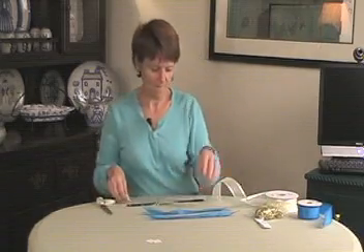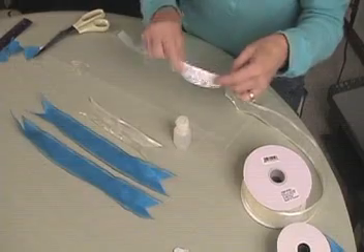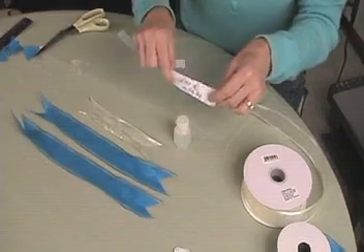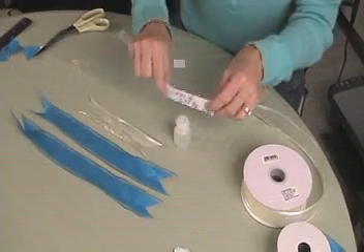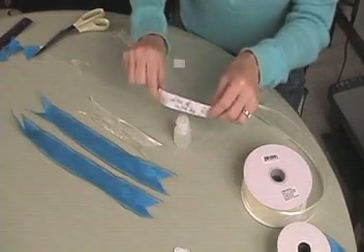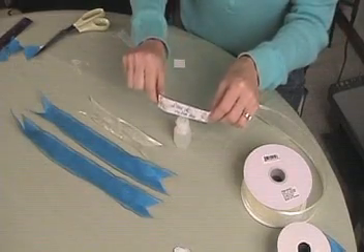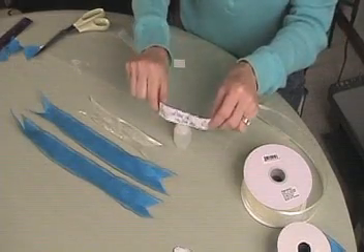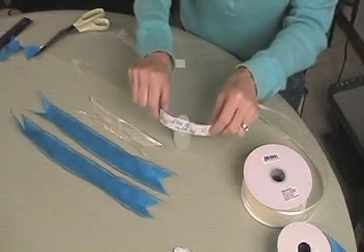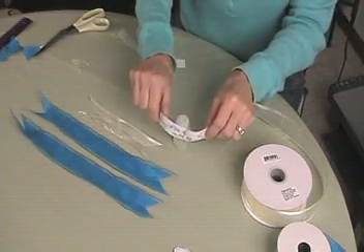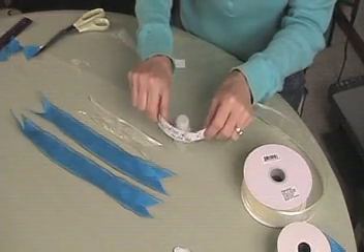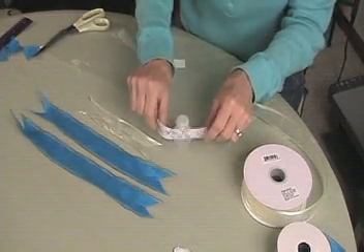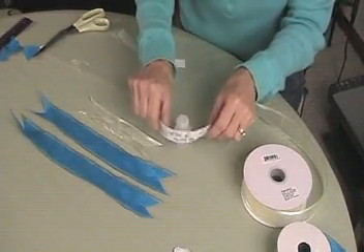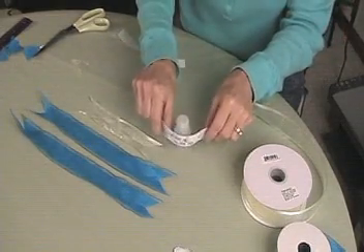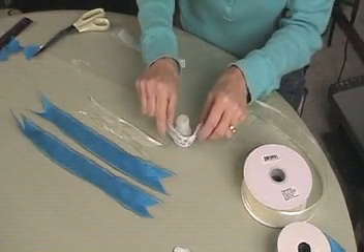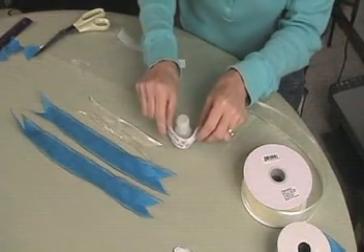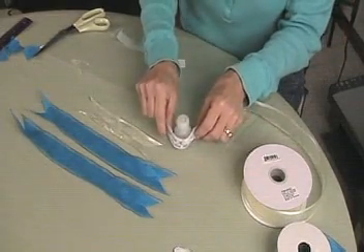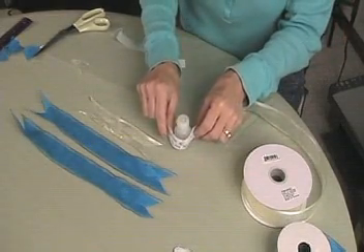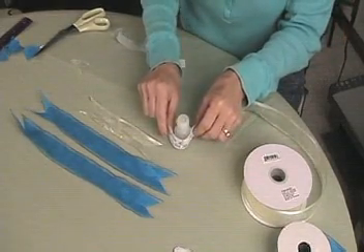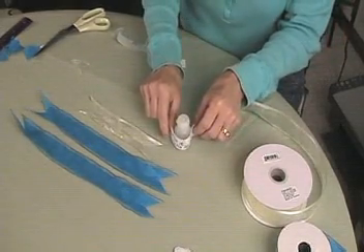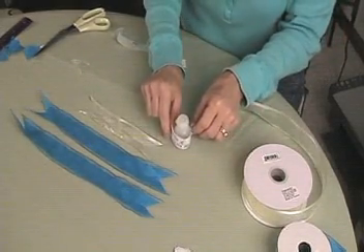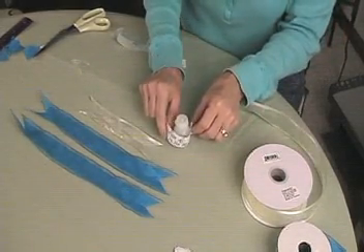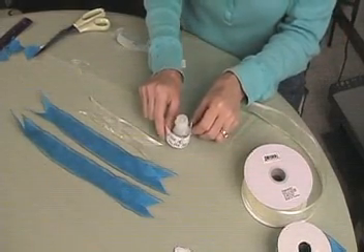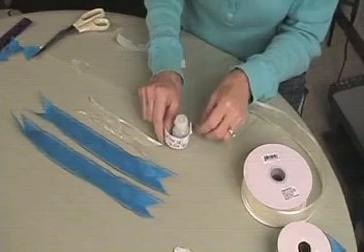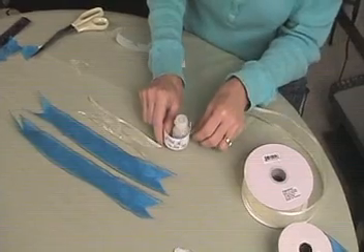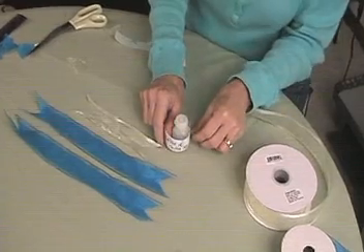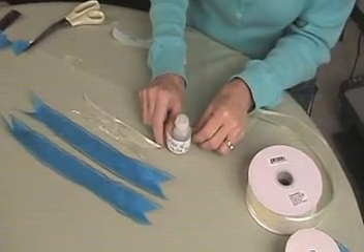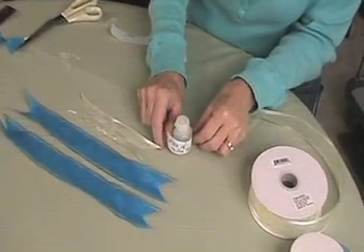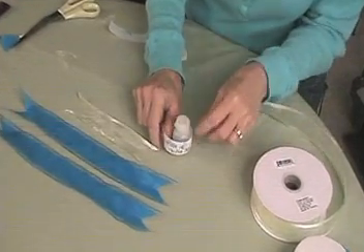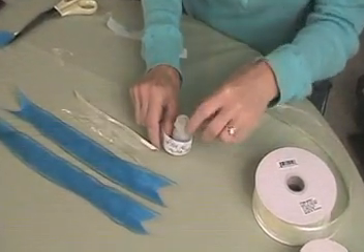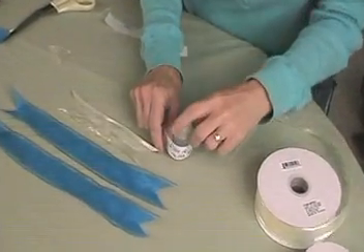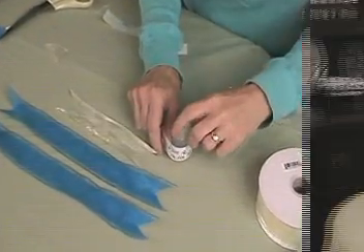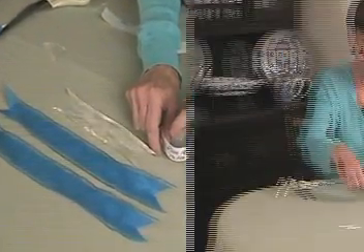If you want to attach a message to the bubbles, go ahead and do that now. This one has a little thank you from the bride and groom and the date of their wedding.